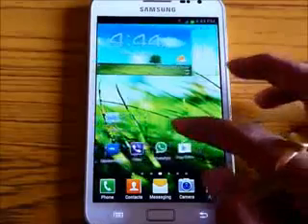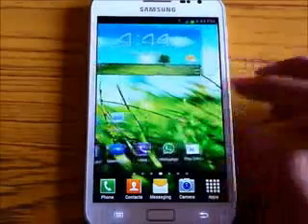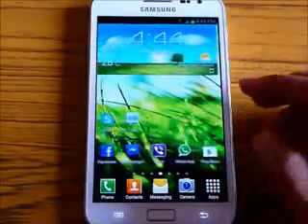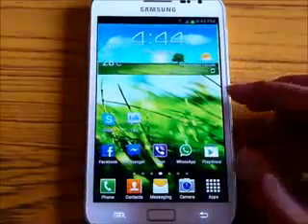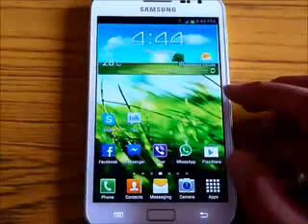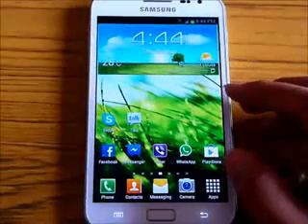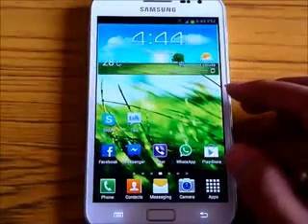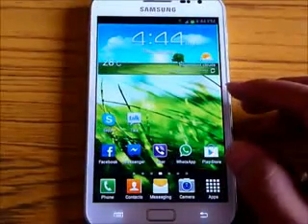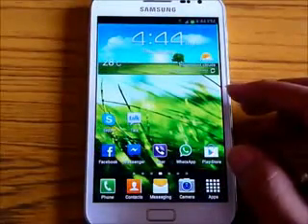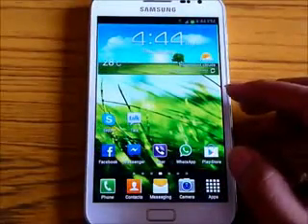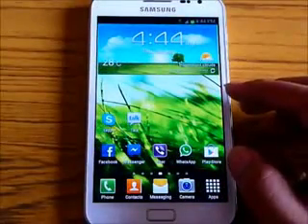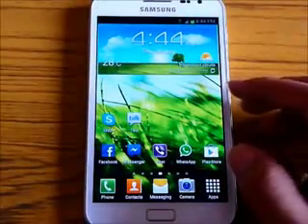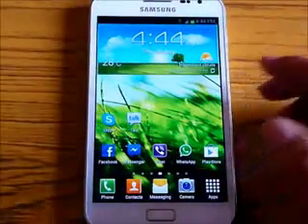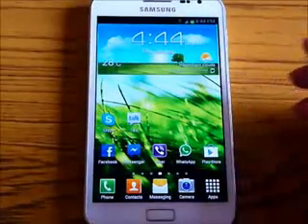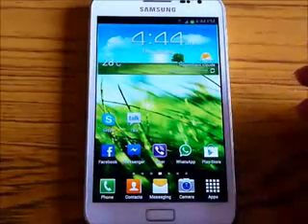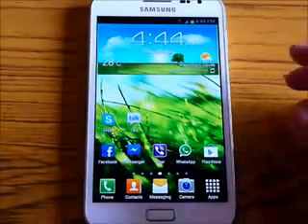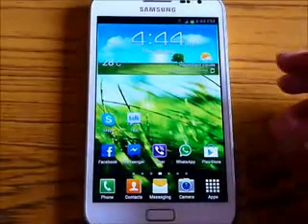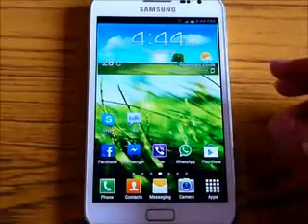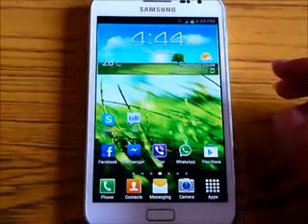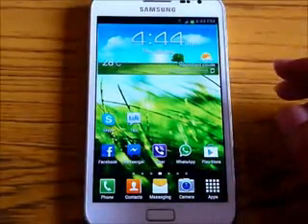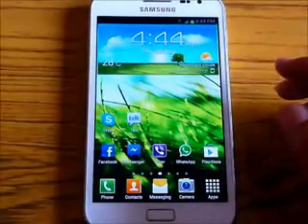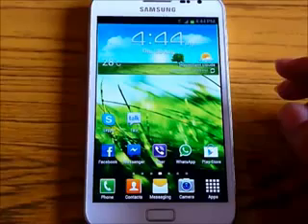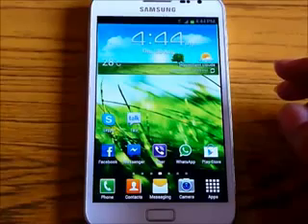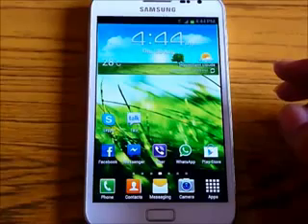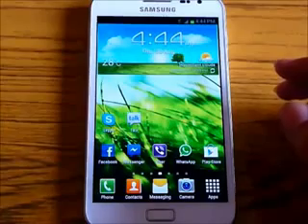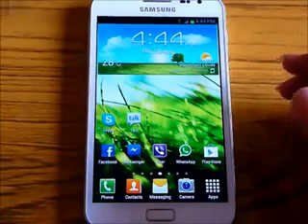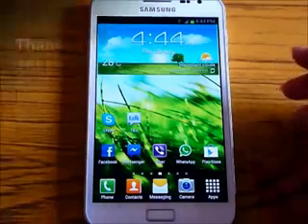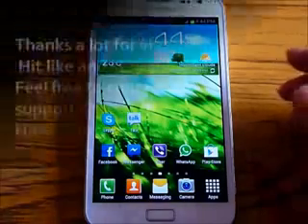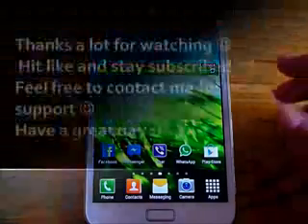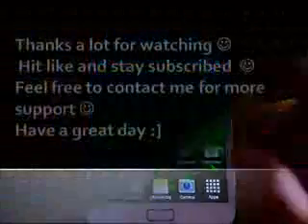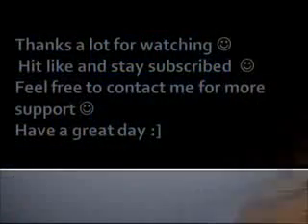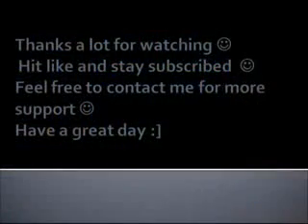Thanks a lot for watching. Stay subscribed — we will be uploading more videos. Bye bye and have a good day.